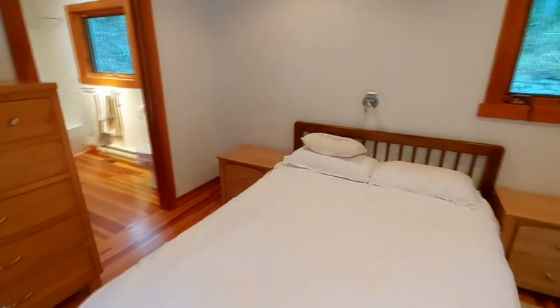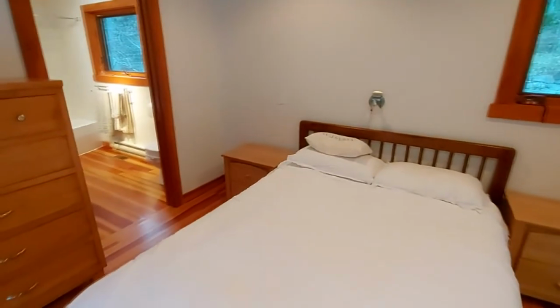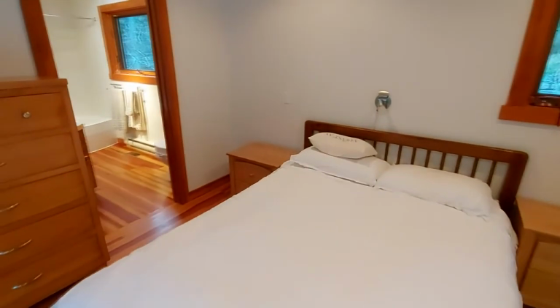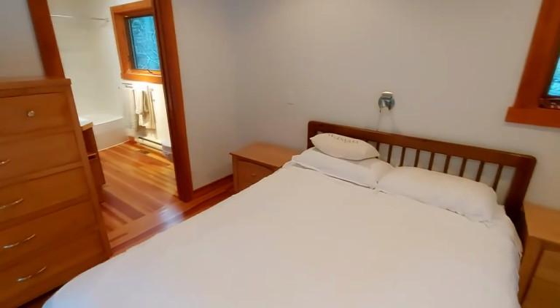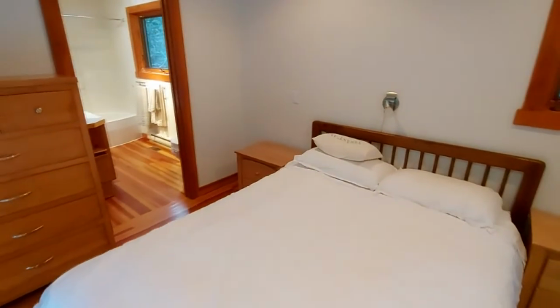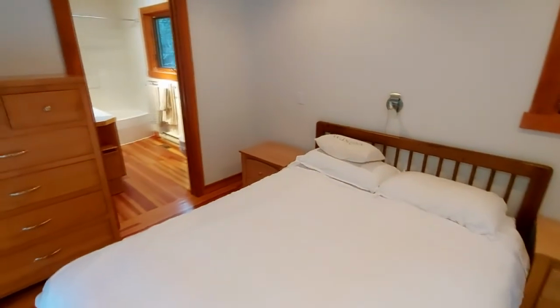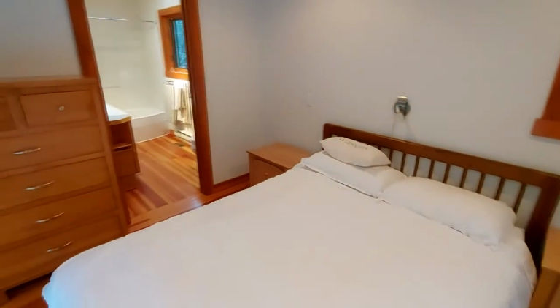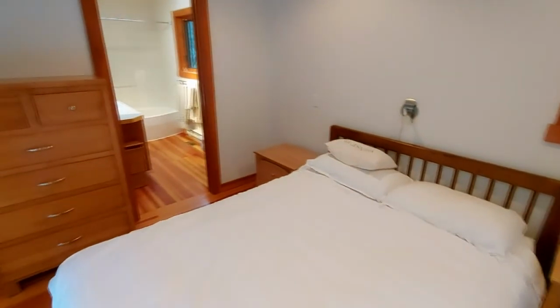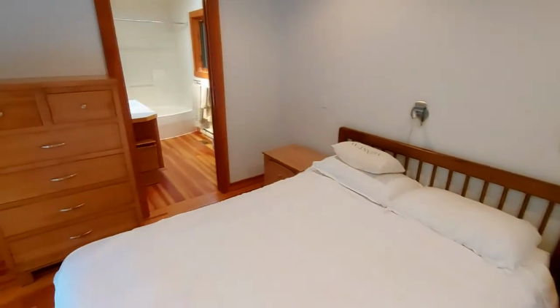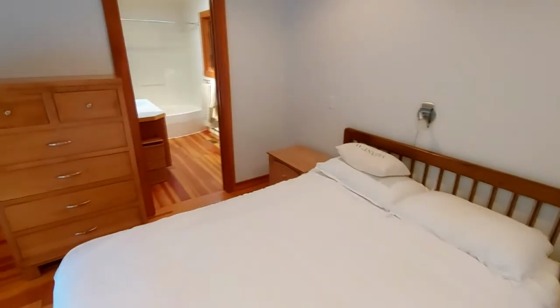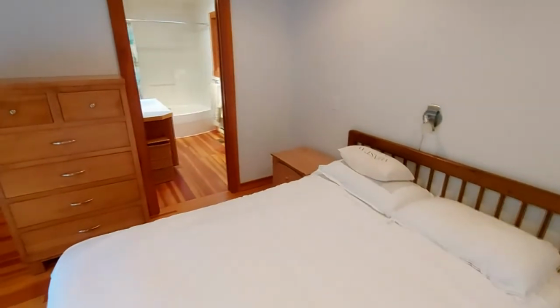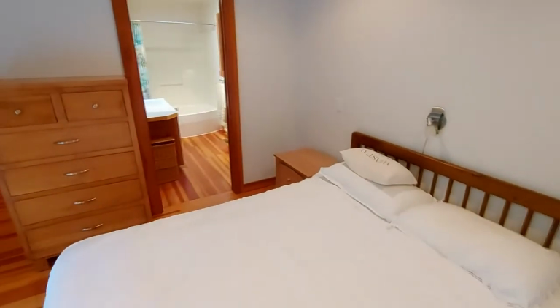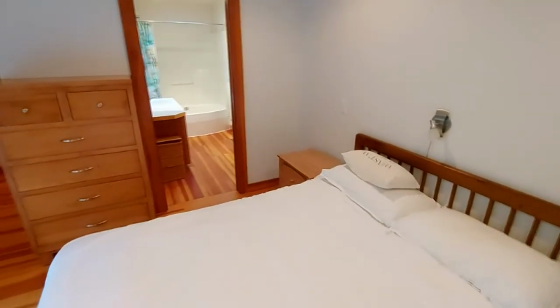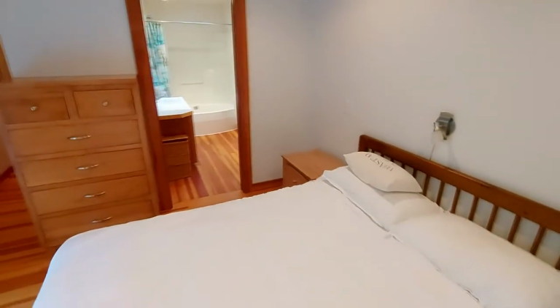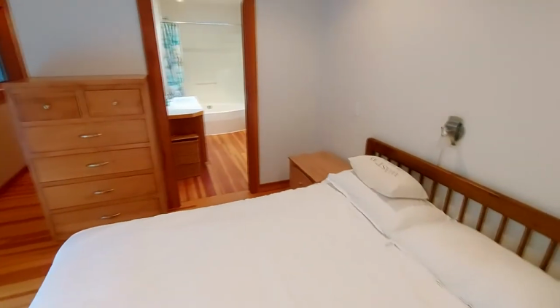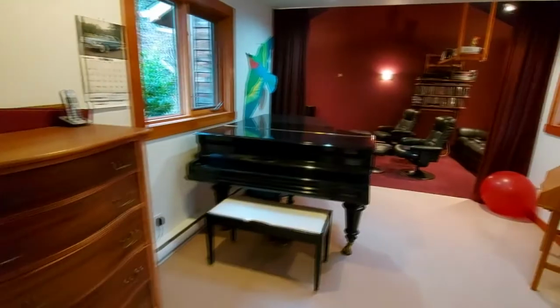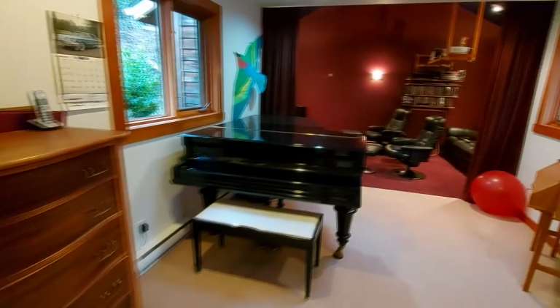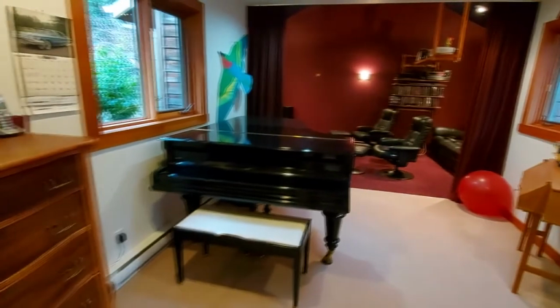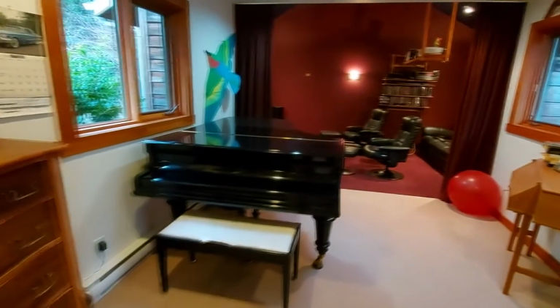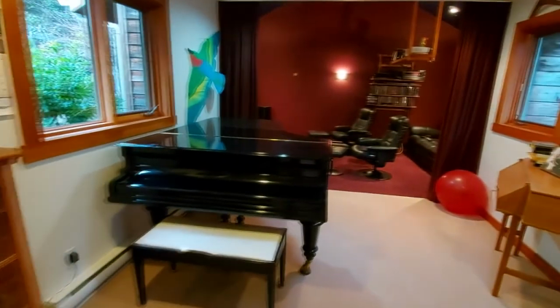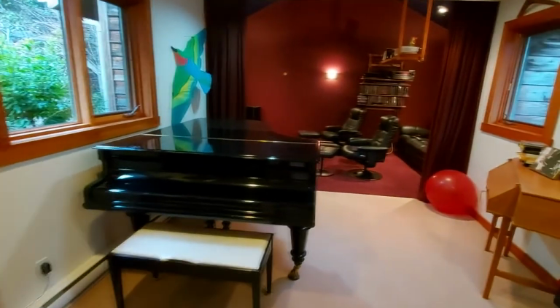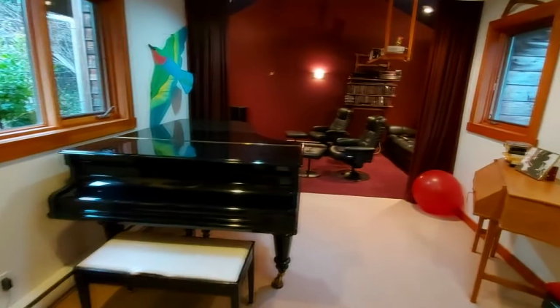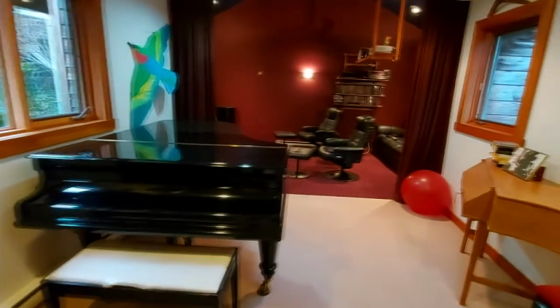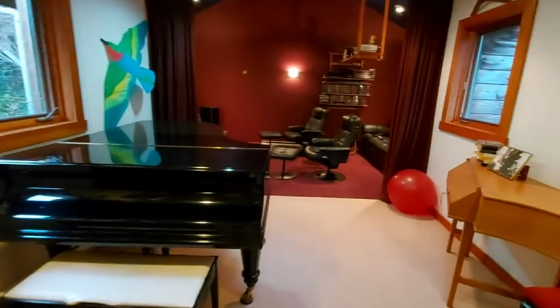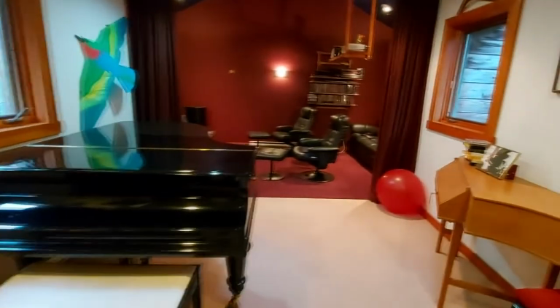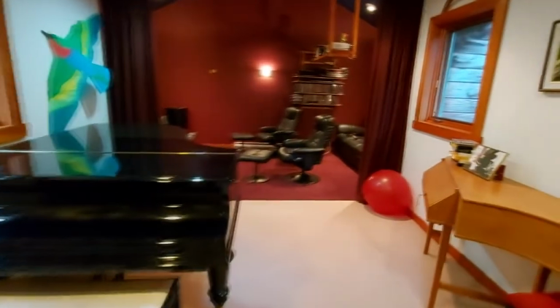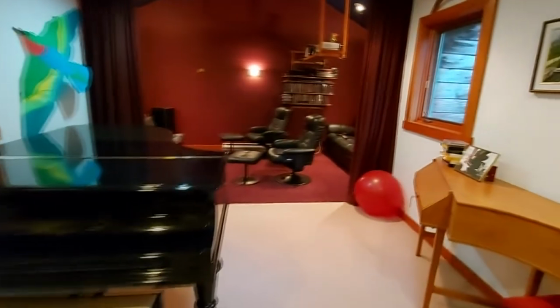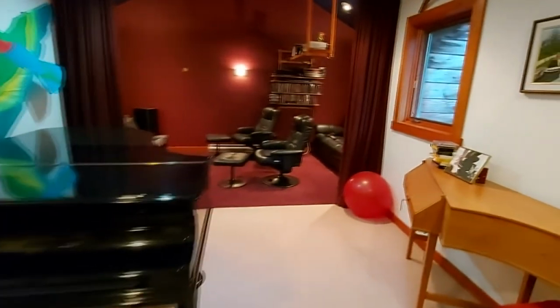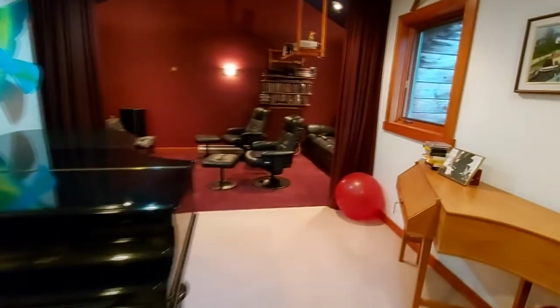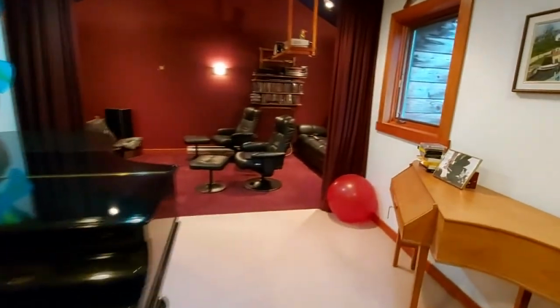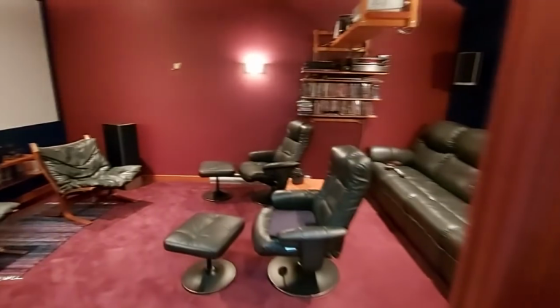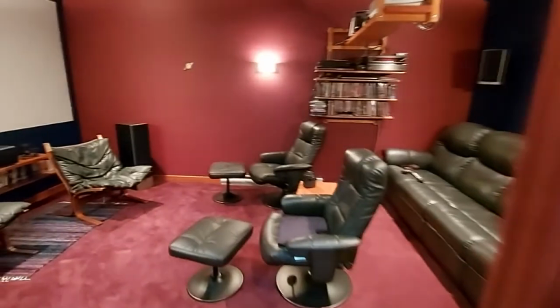There's also in the other wing a media room and a guest bedroom with a Murphy bed.